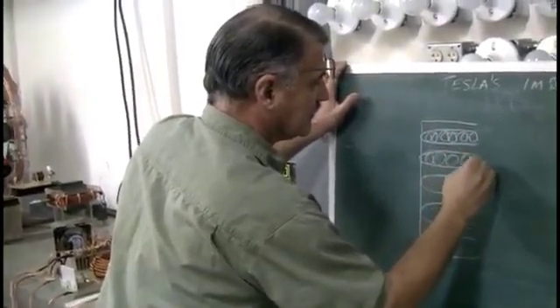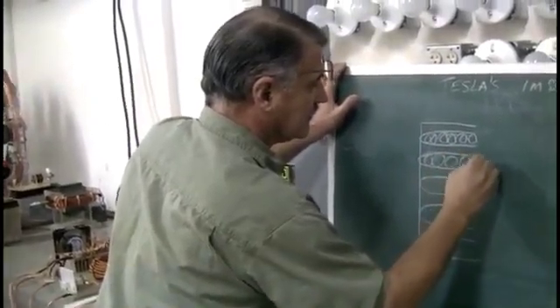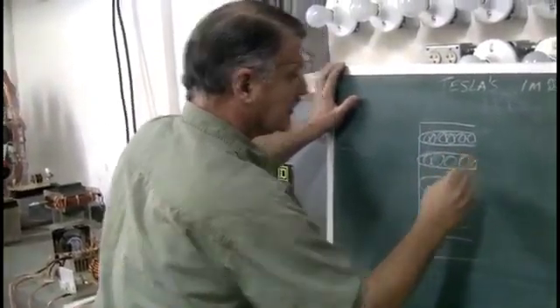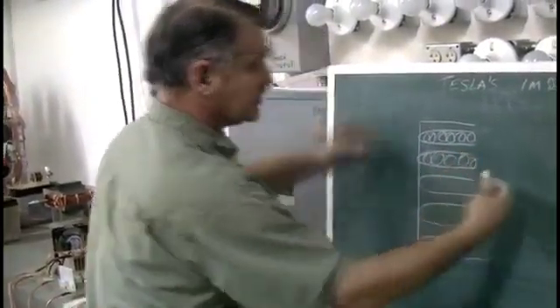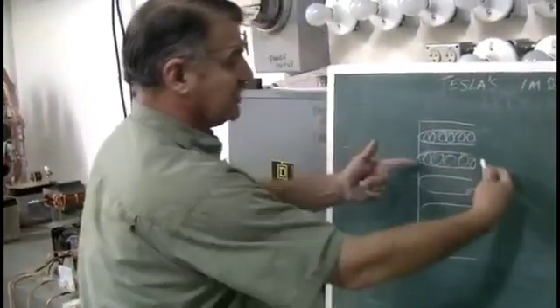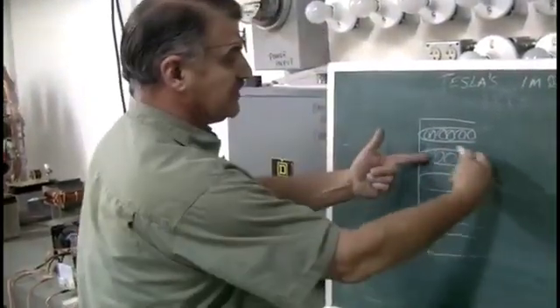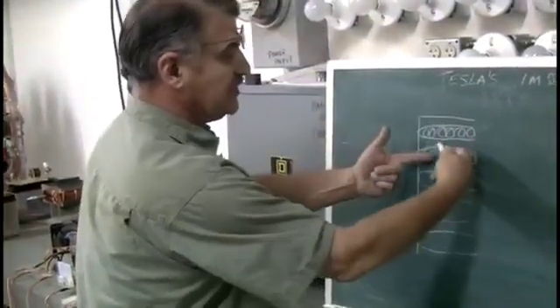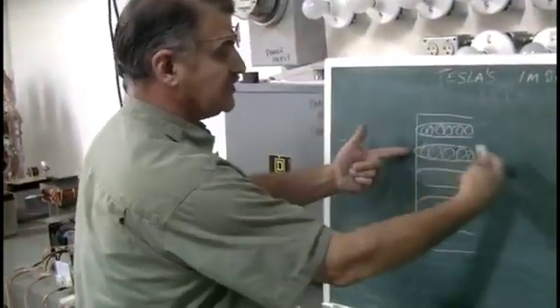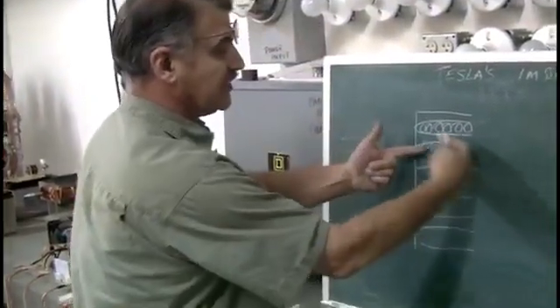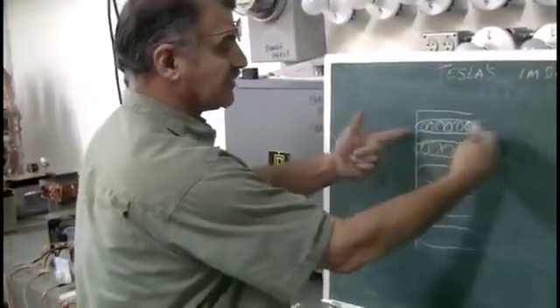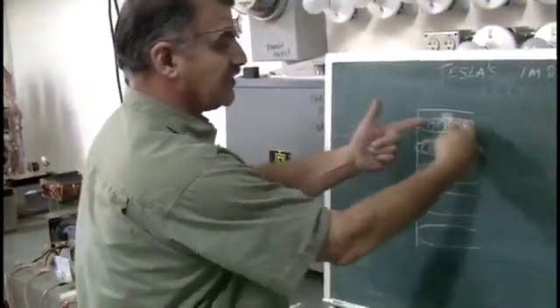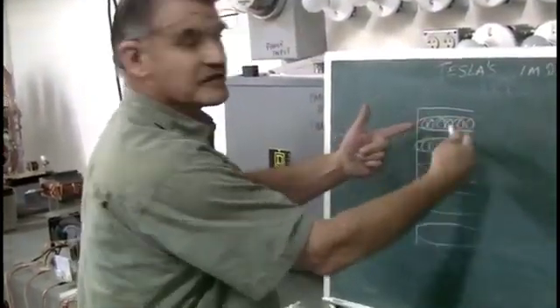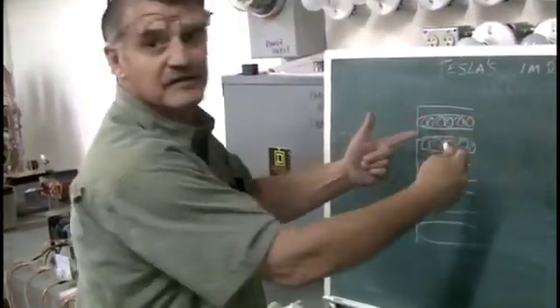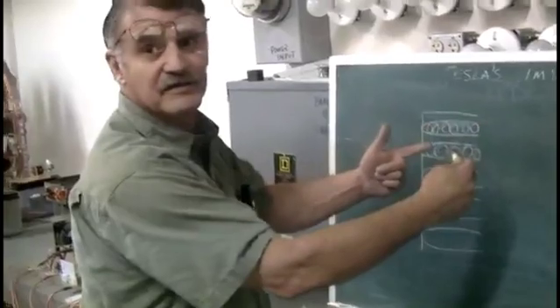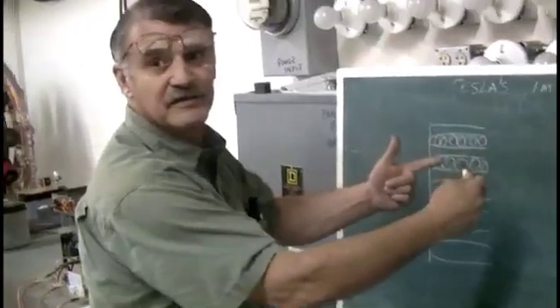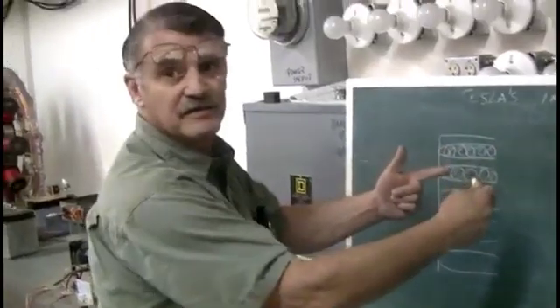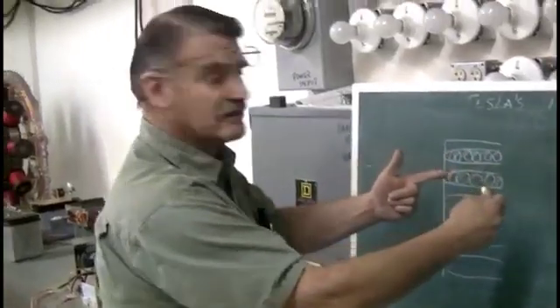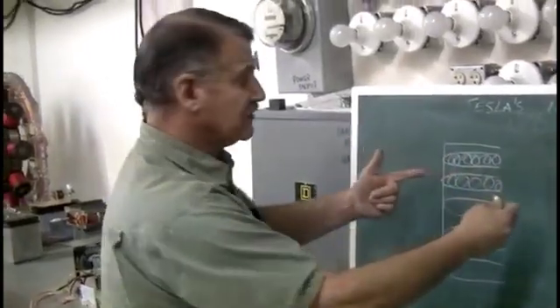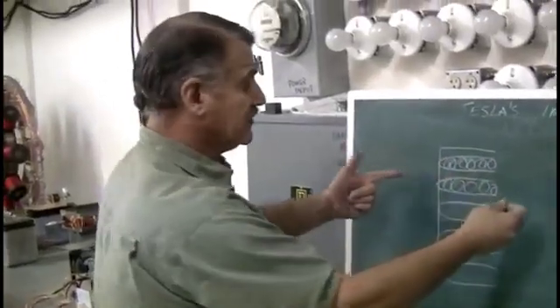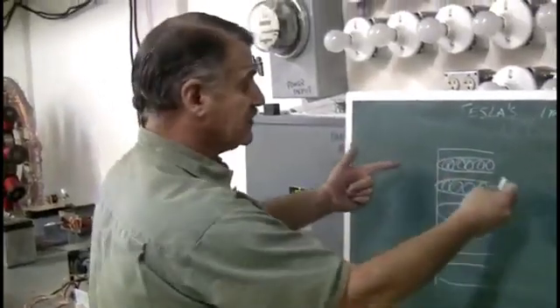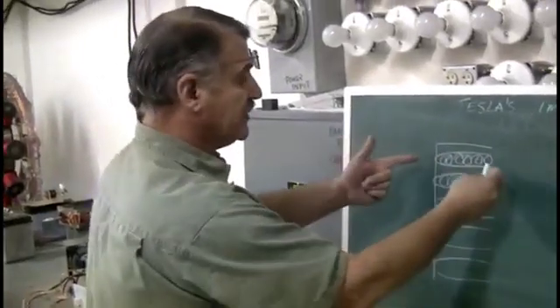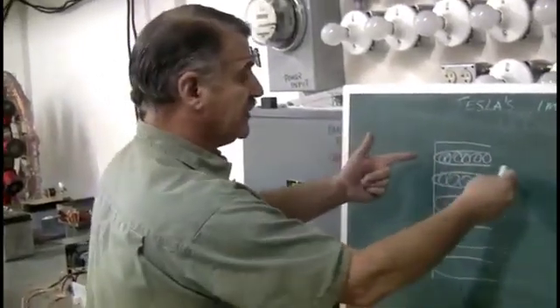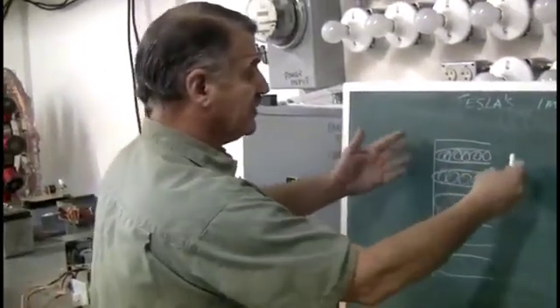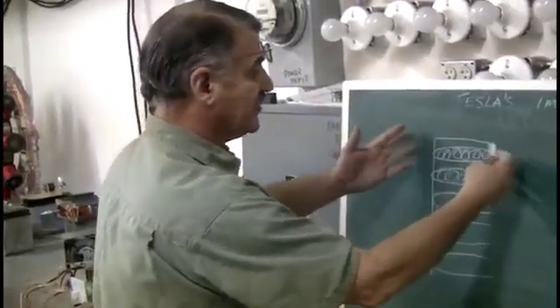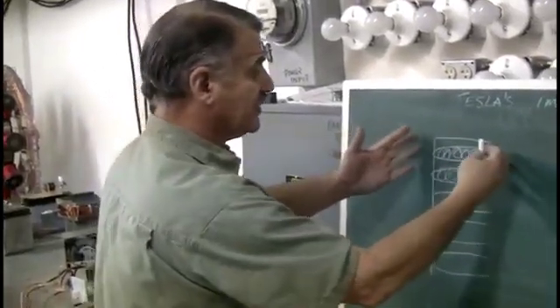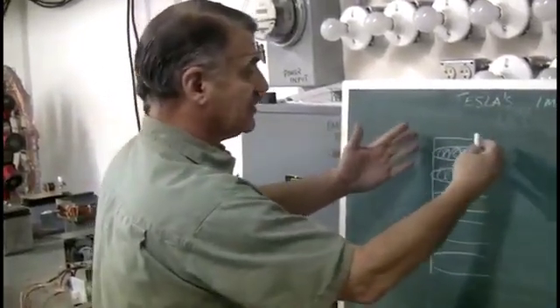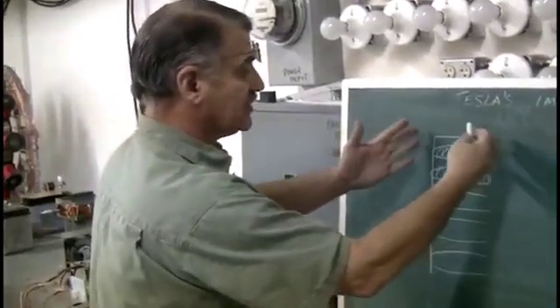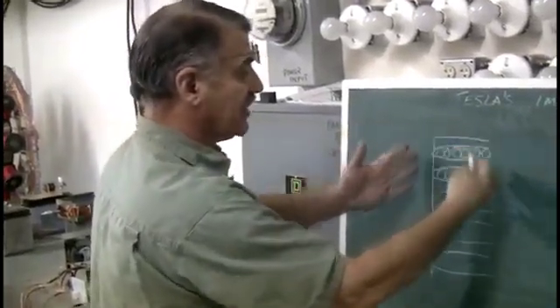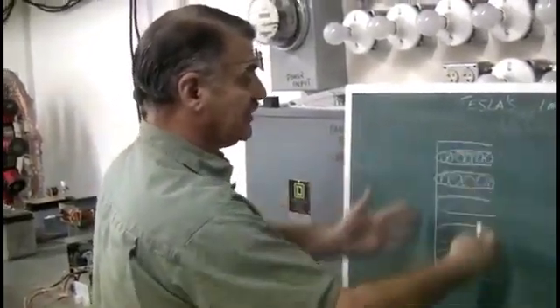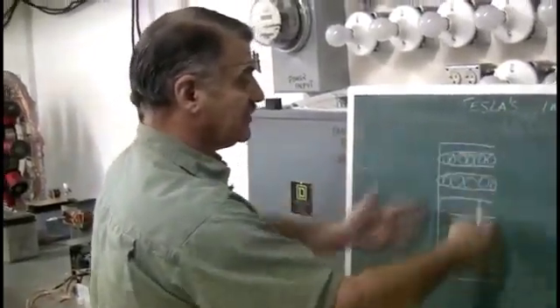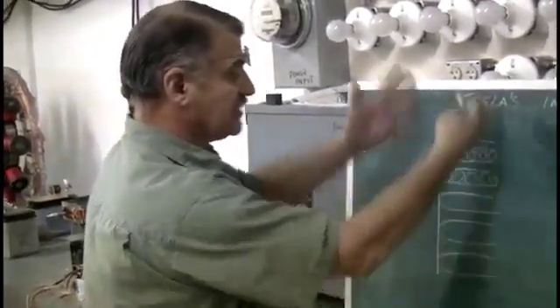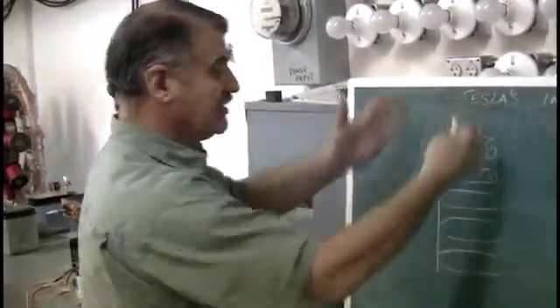It just keeps eating these electrons. And the only thing that's happening here is heat.